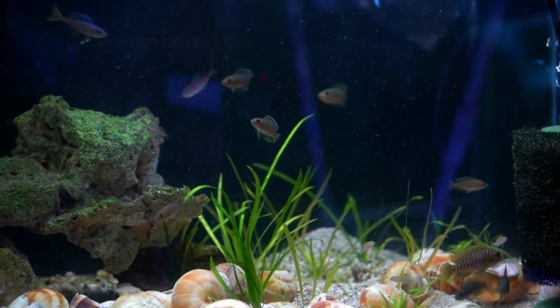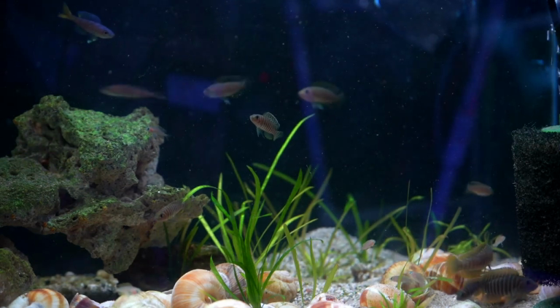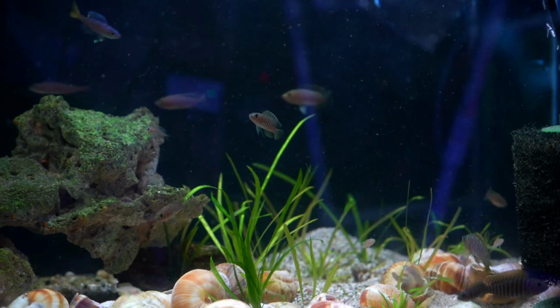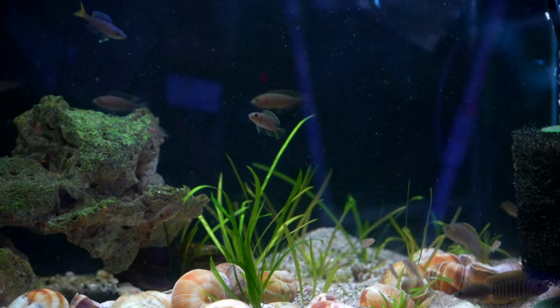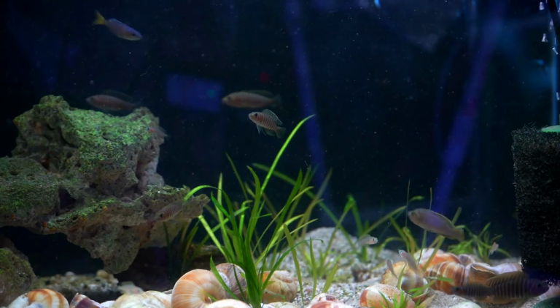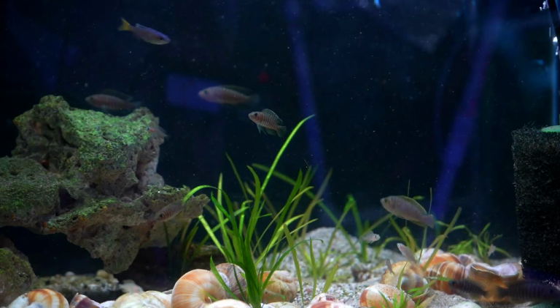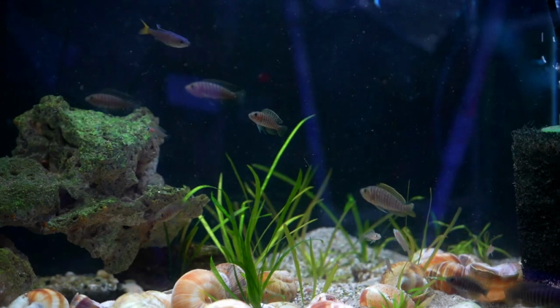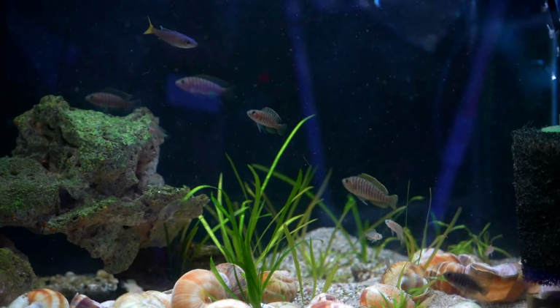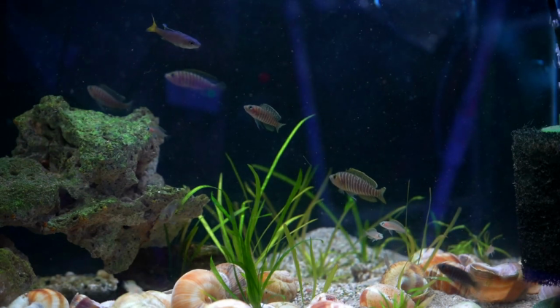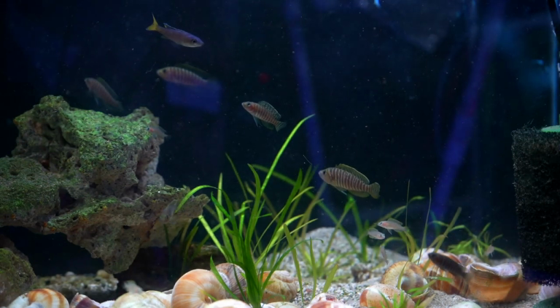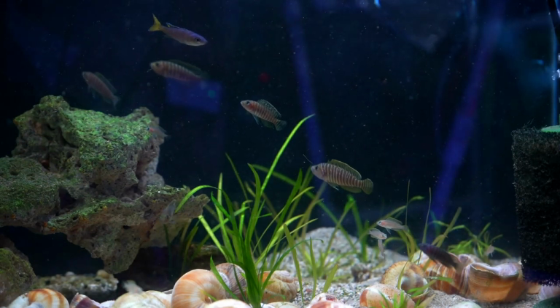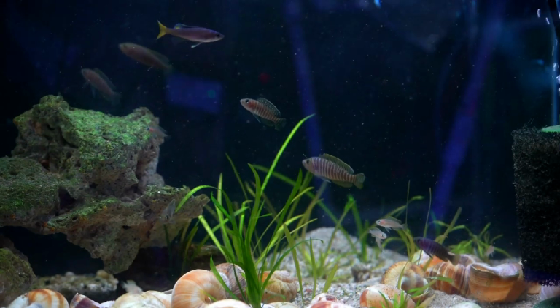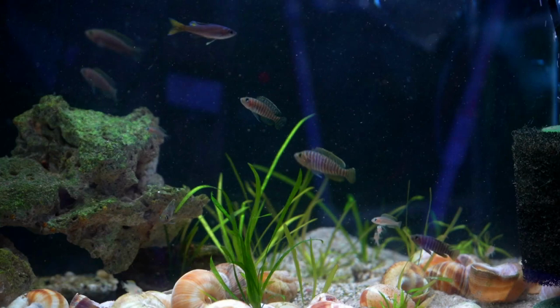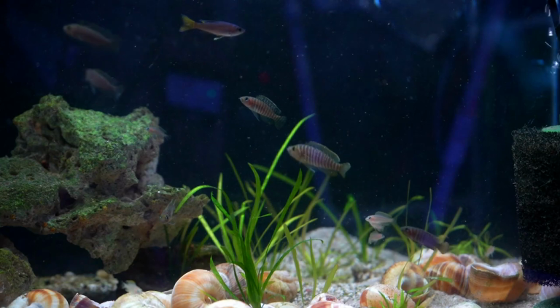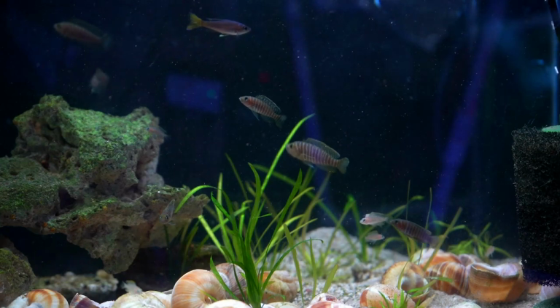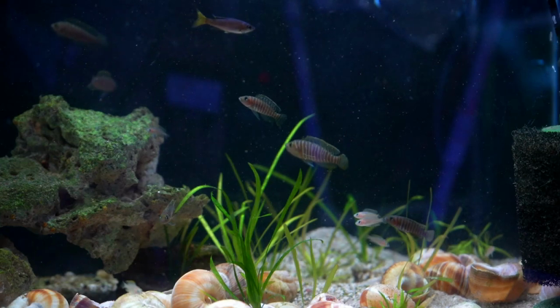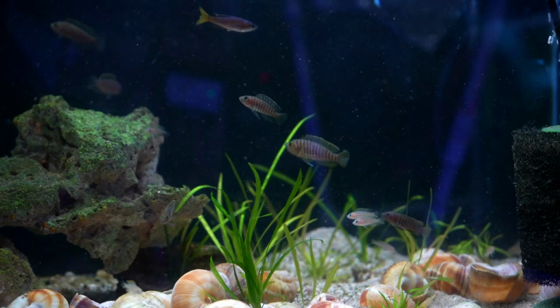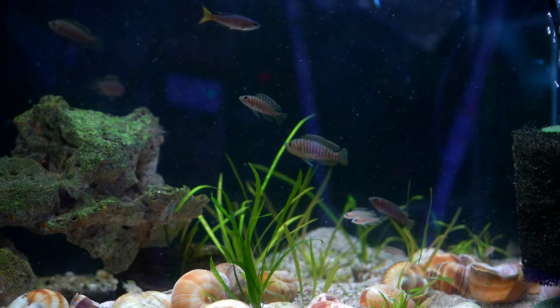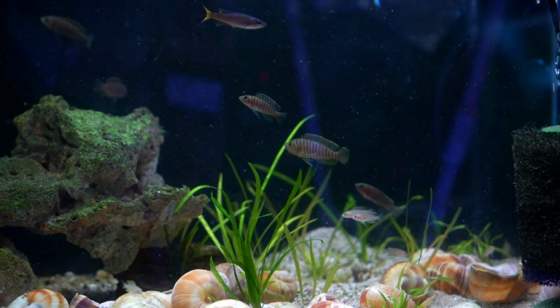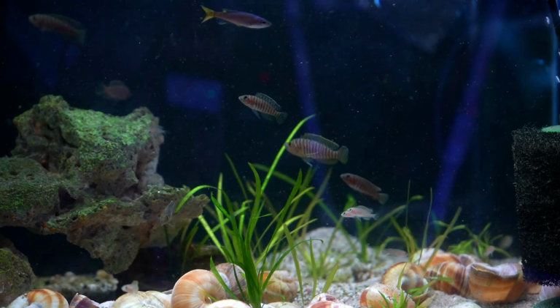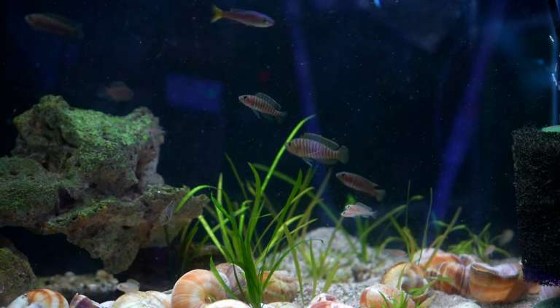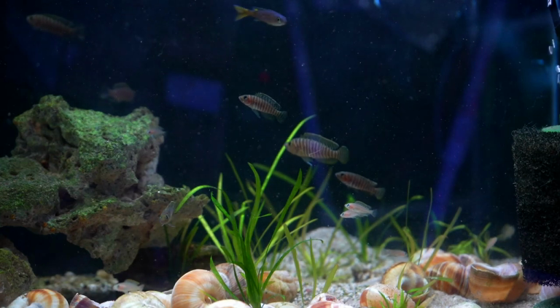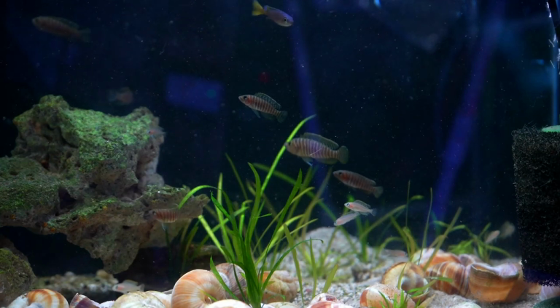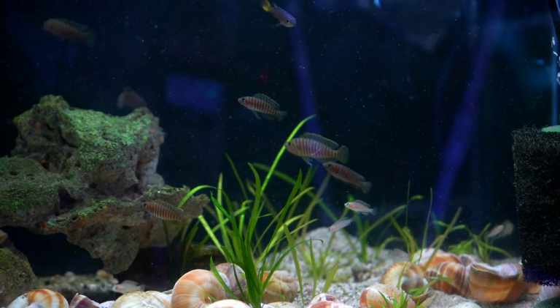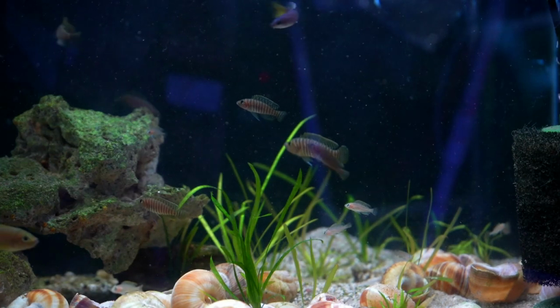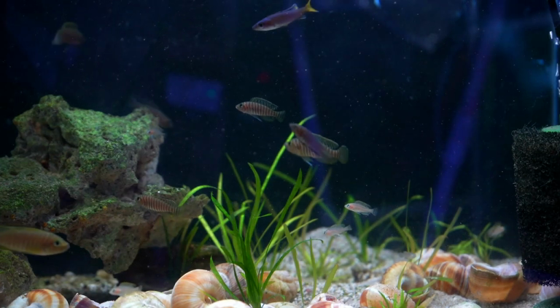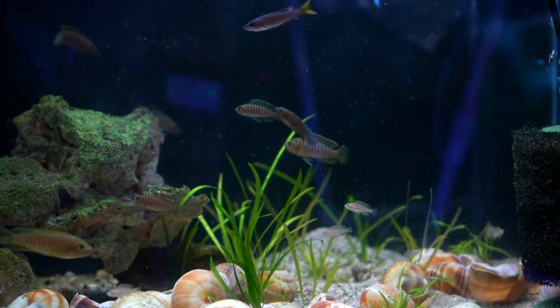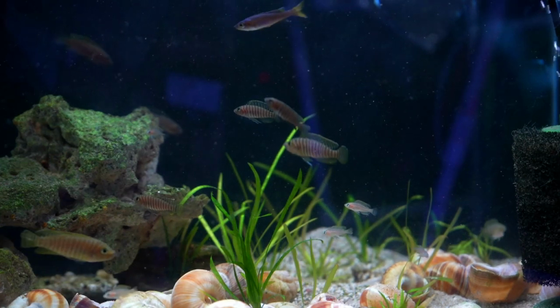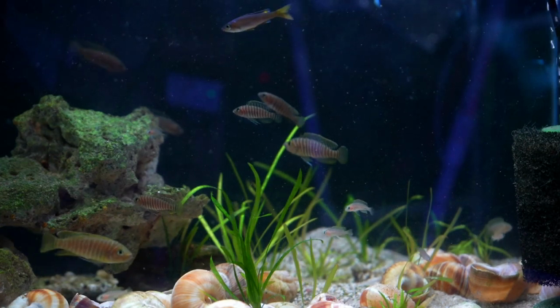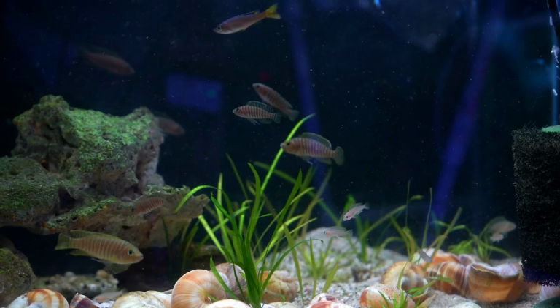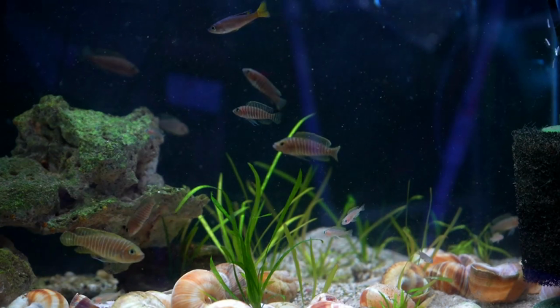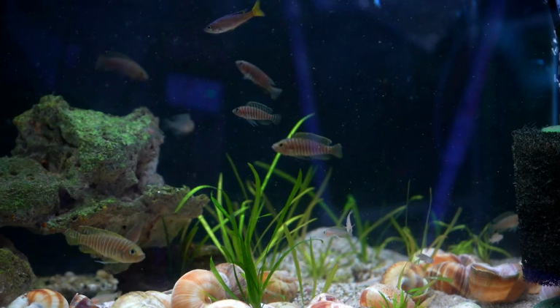So today let's talk about the method I used recently when I took these fish out of their shells to take them to my local auction.